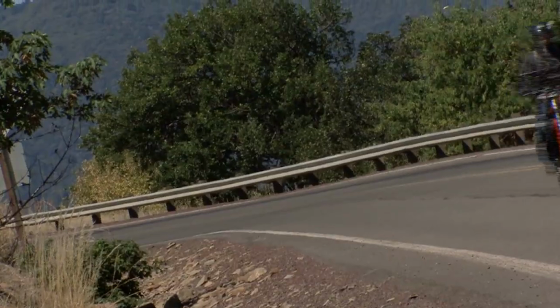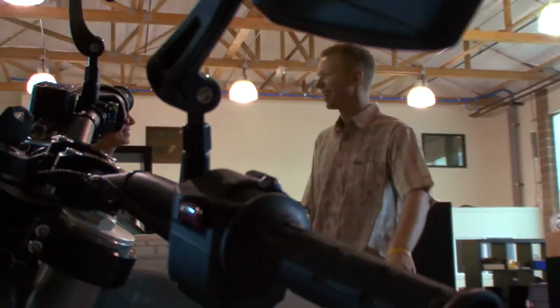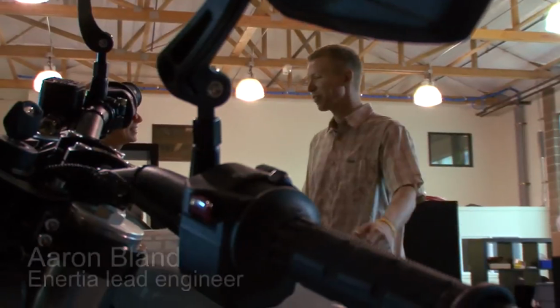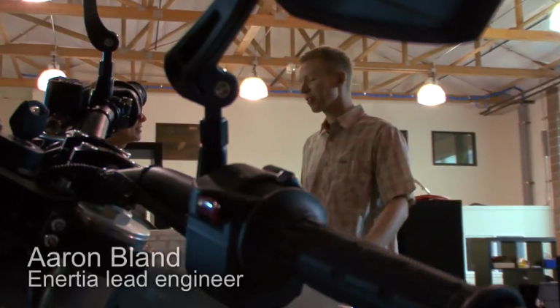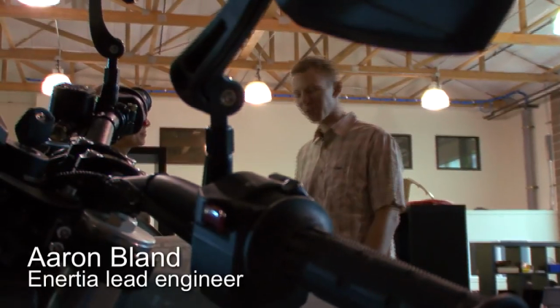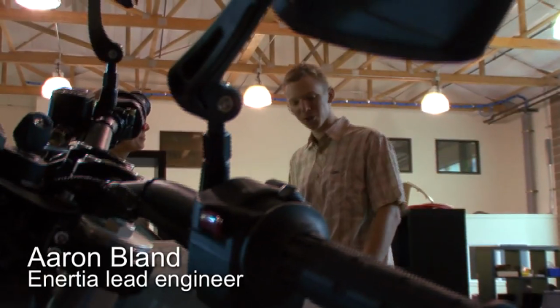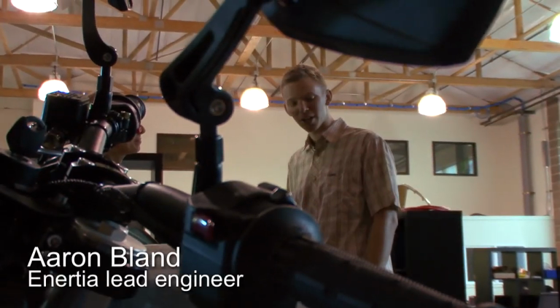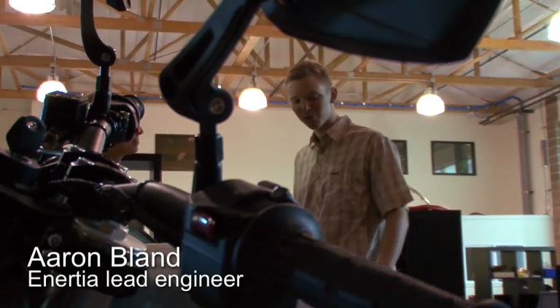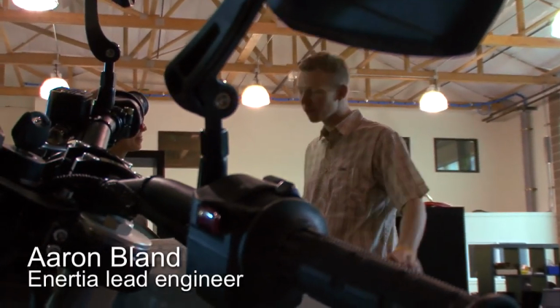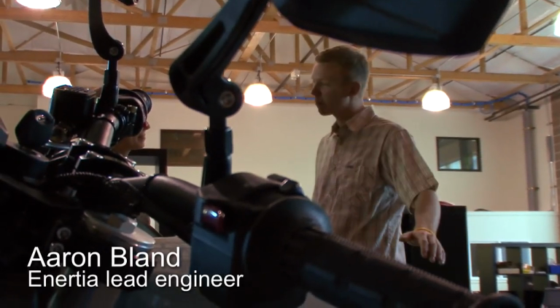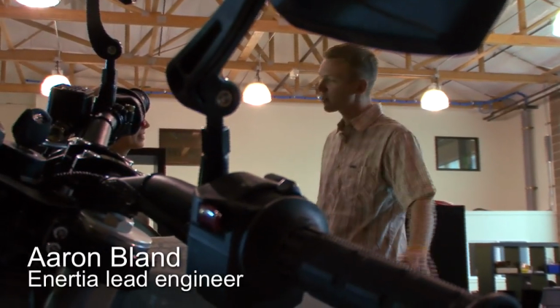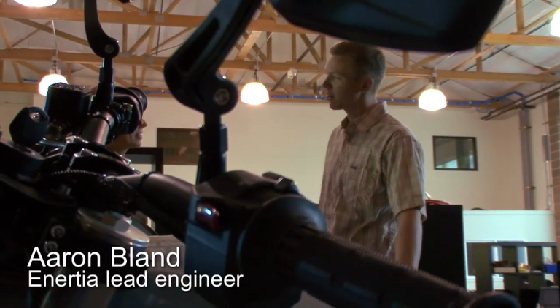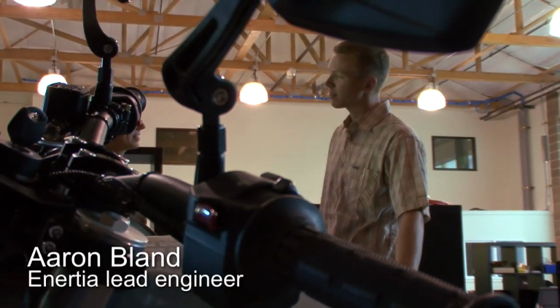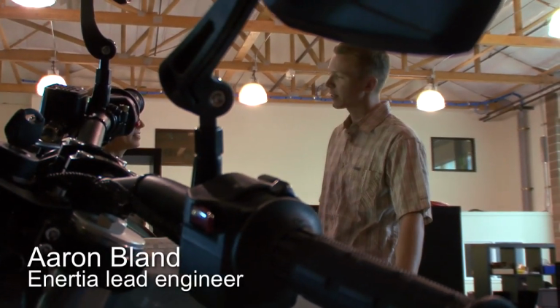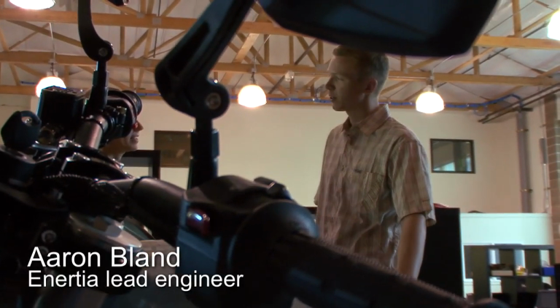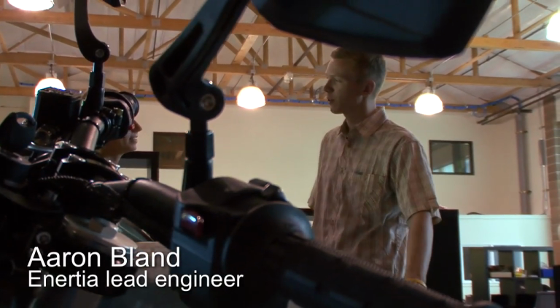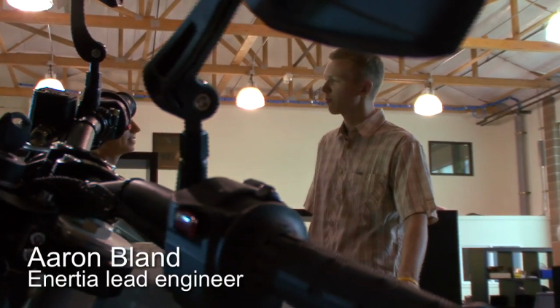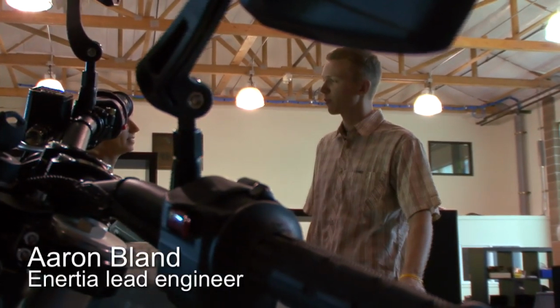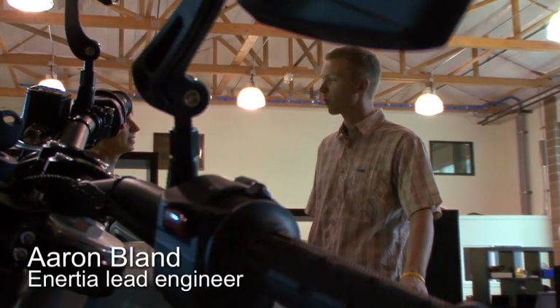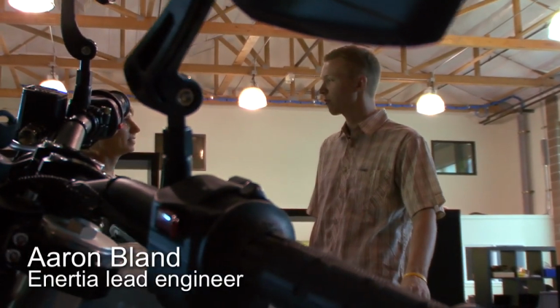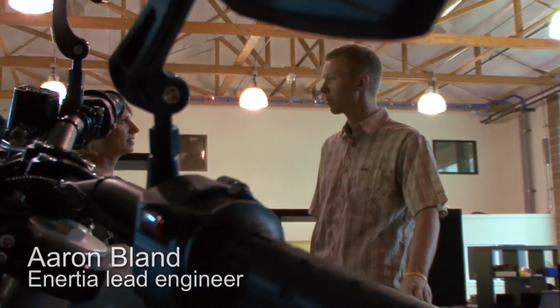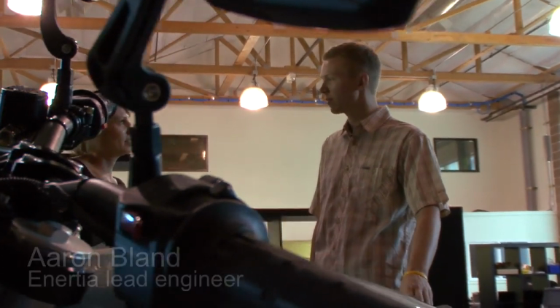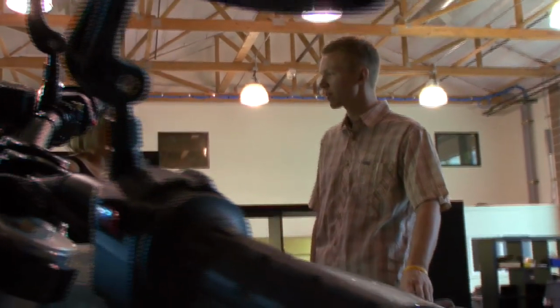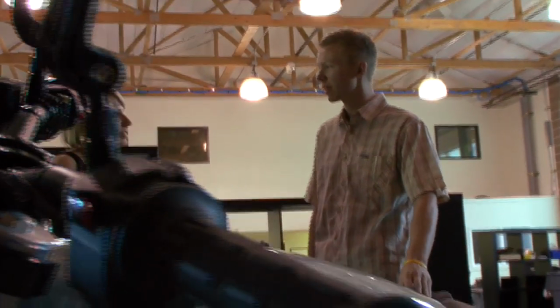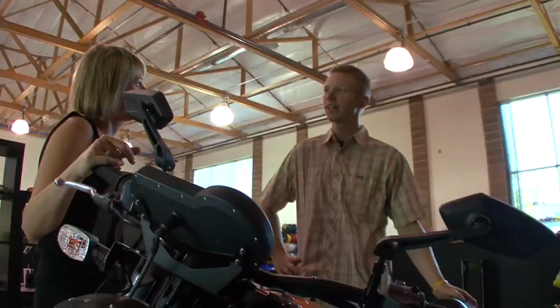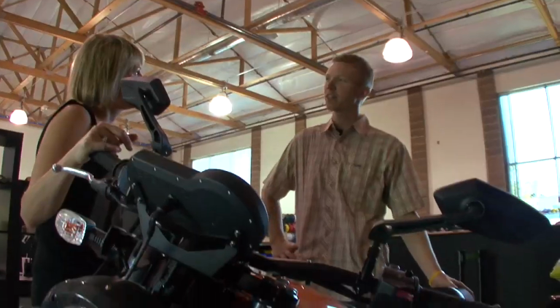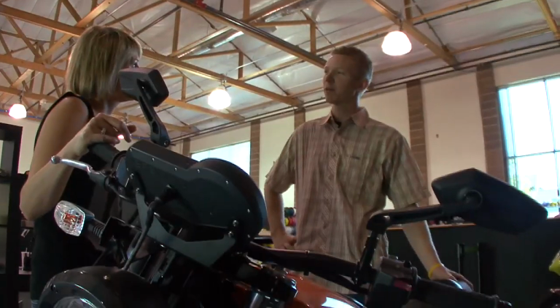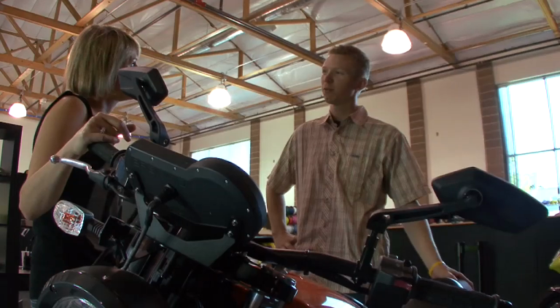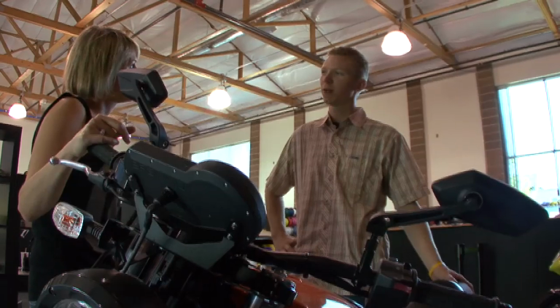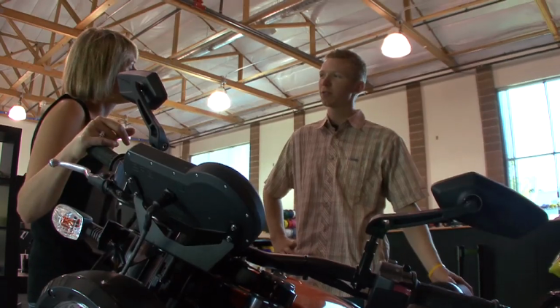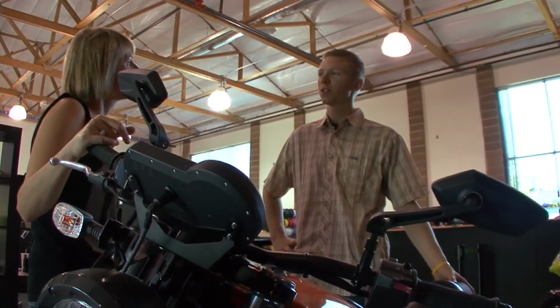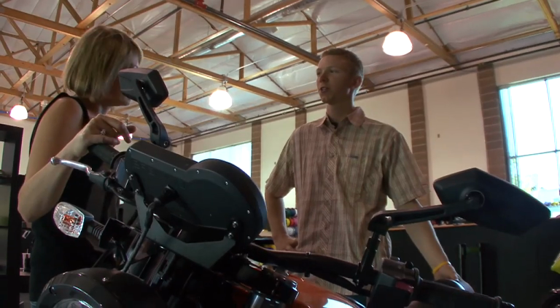The Inertia can do 55 miles an hour, you can go for 45 miles, and it takes about four hours to charge.